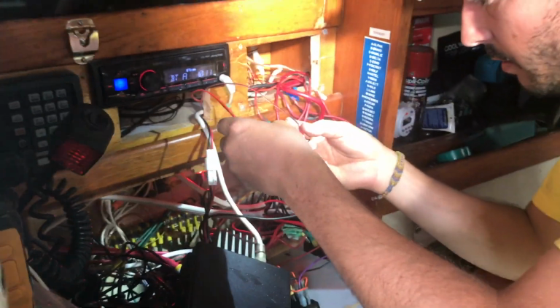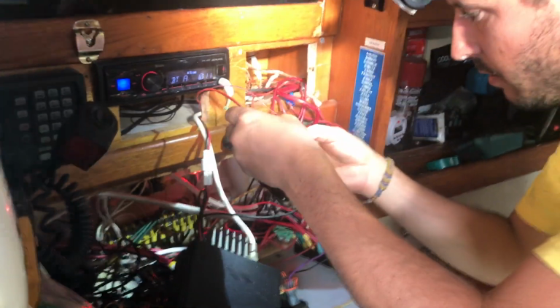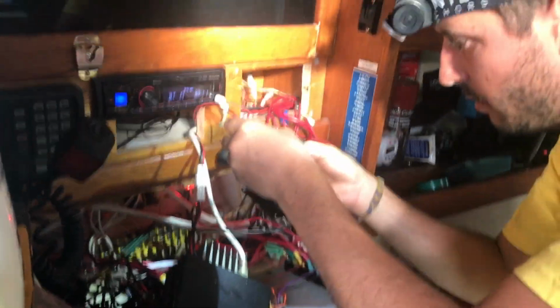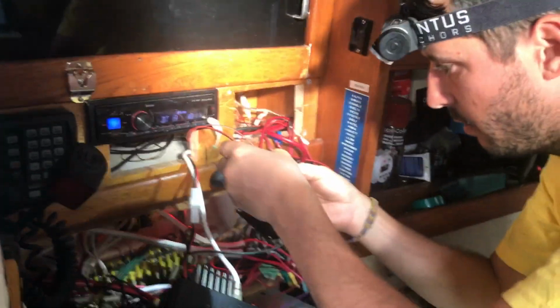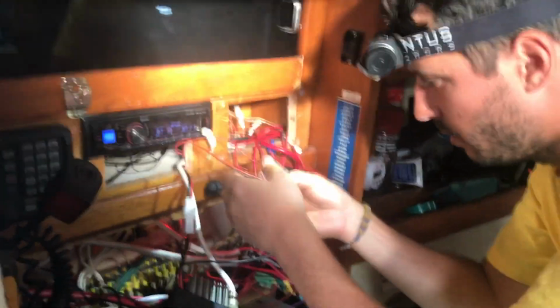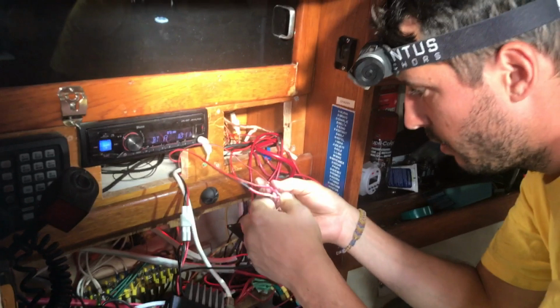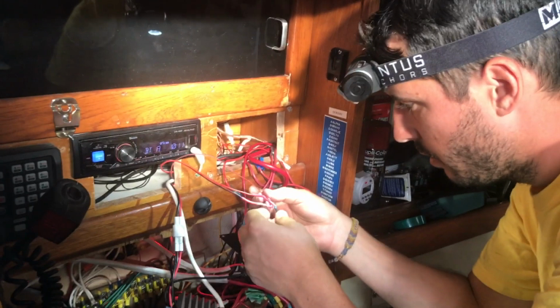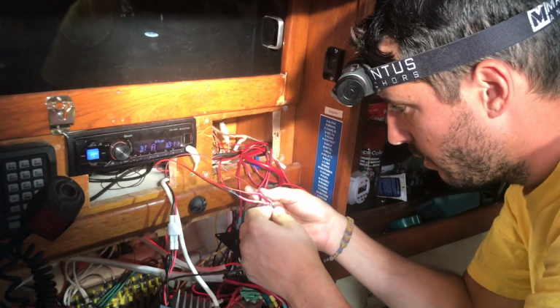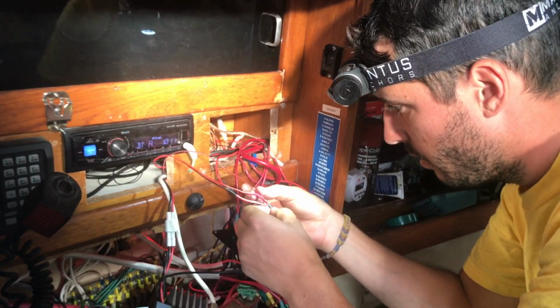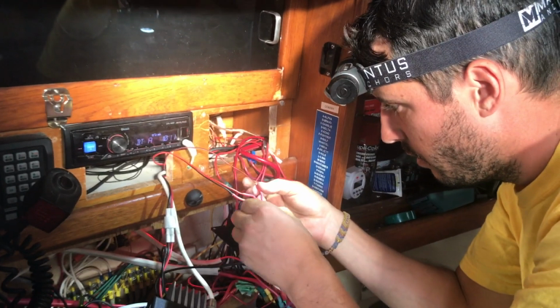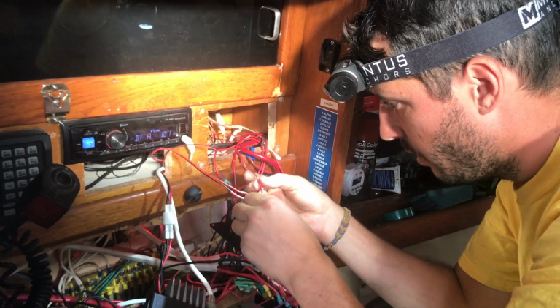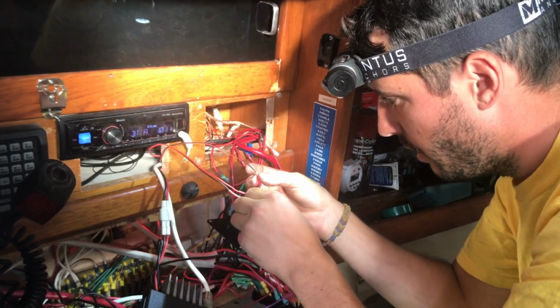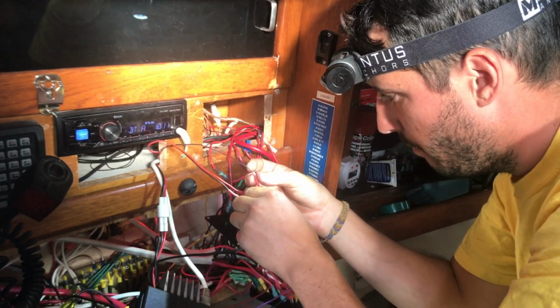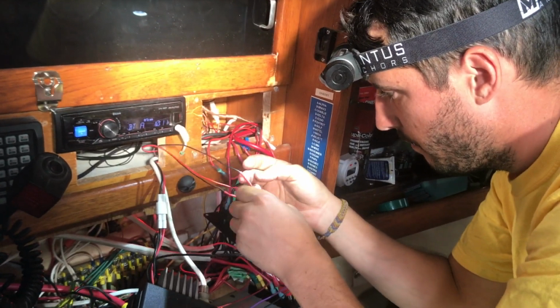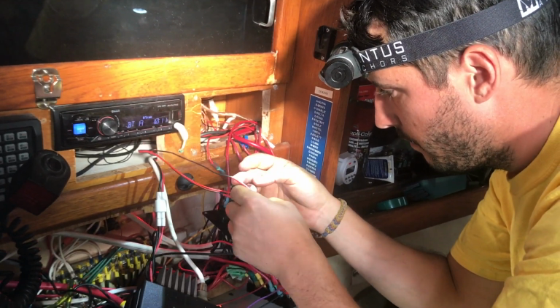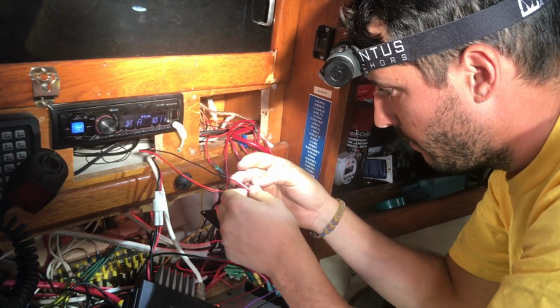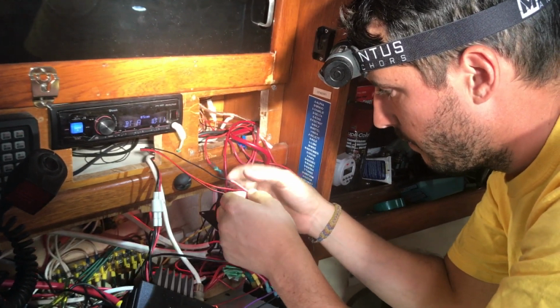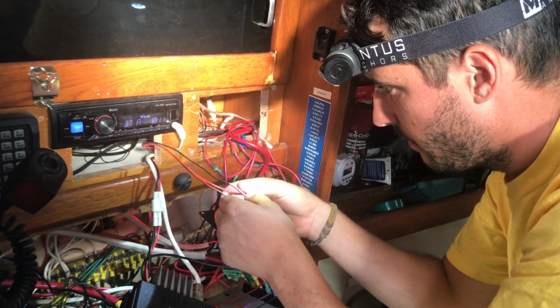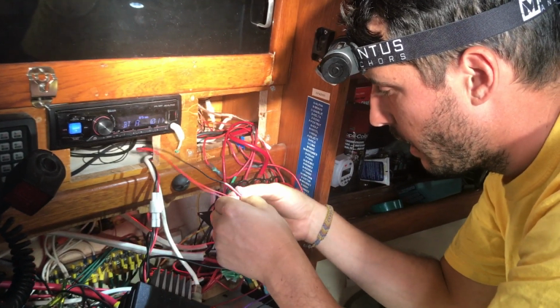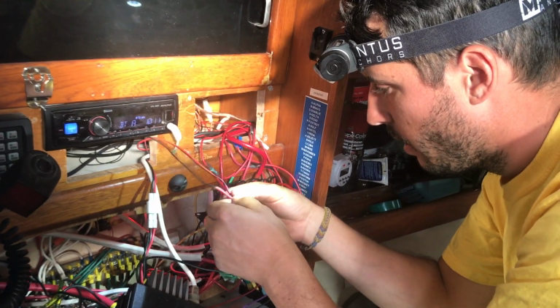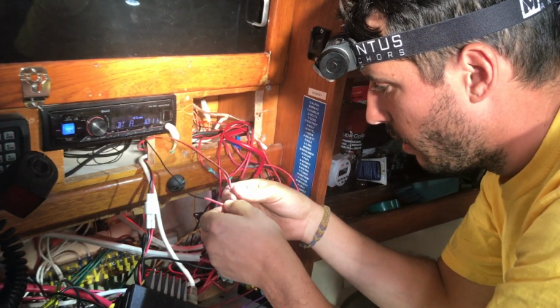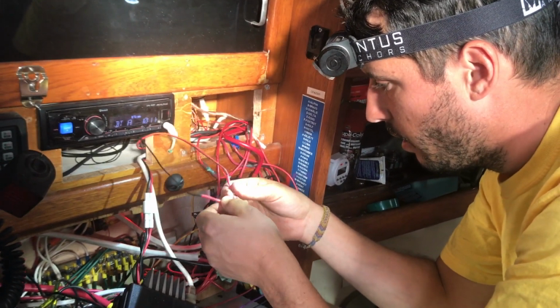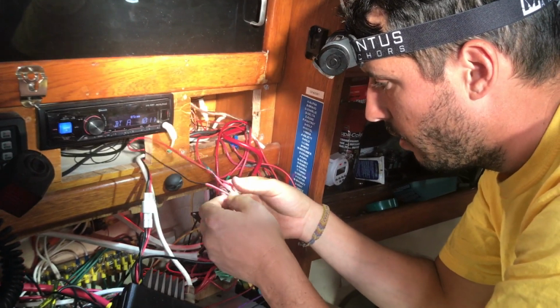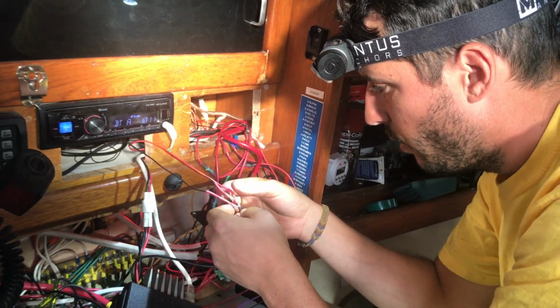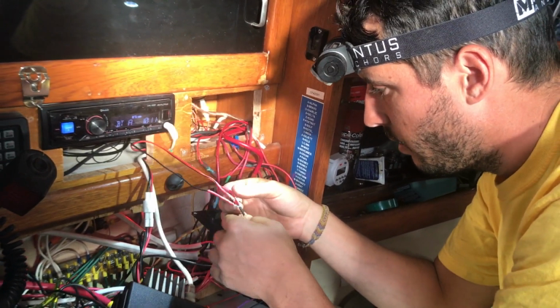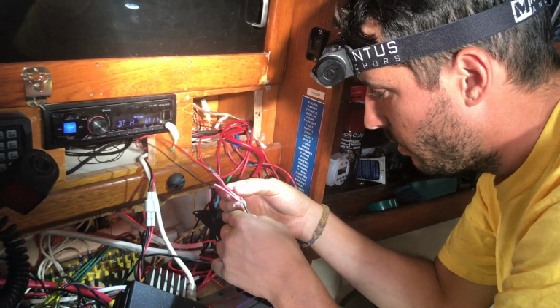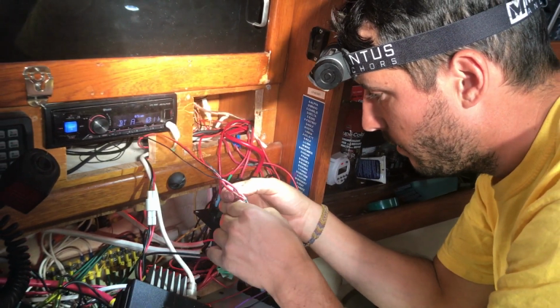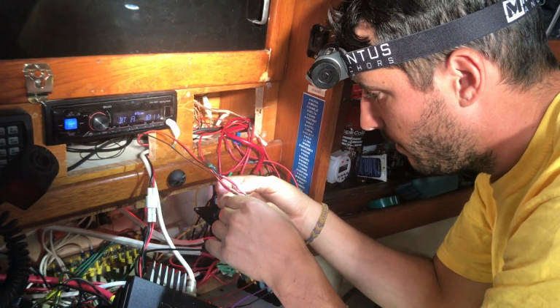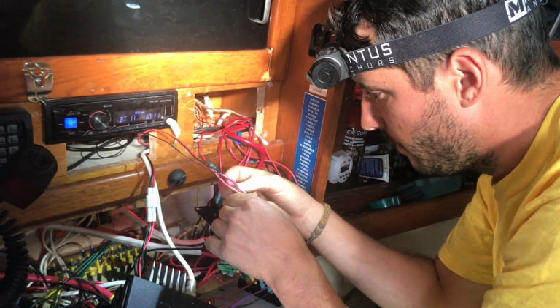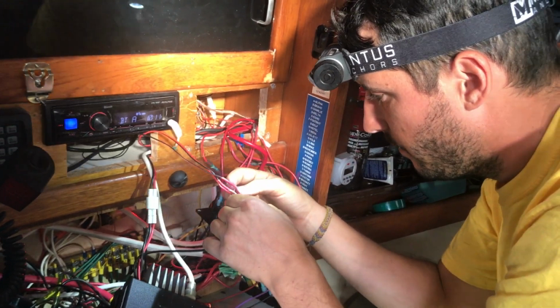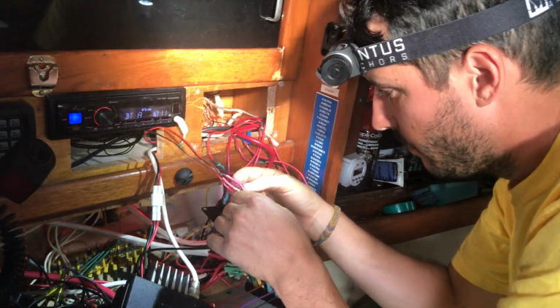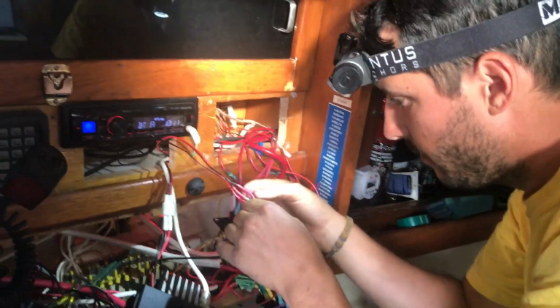Have you elected to do it yourself yet? Yep. How many times? Once. Not bad!